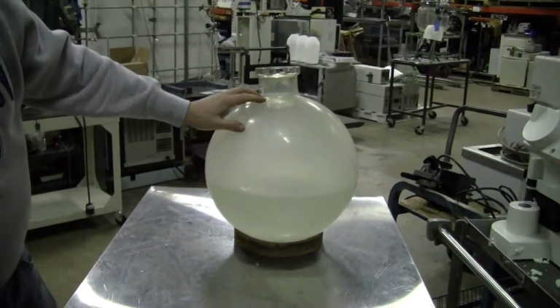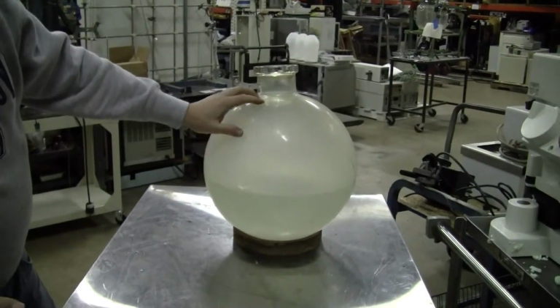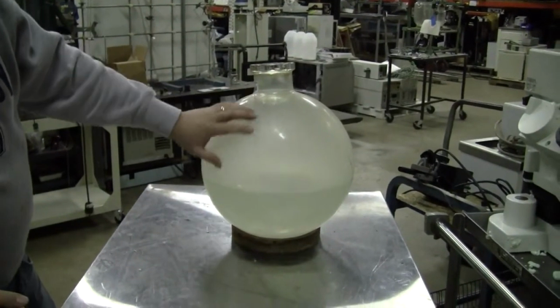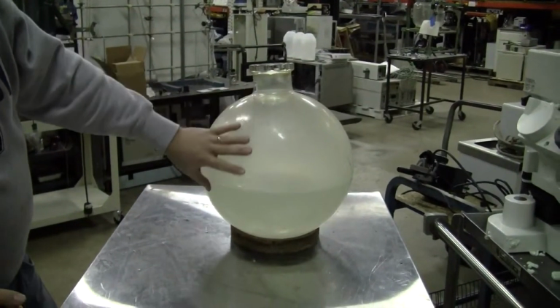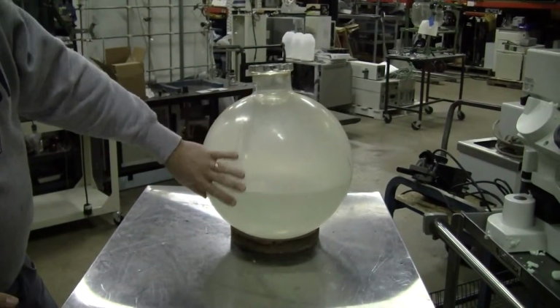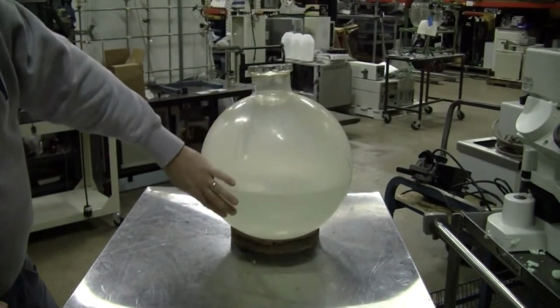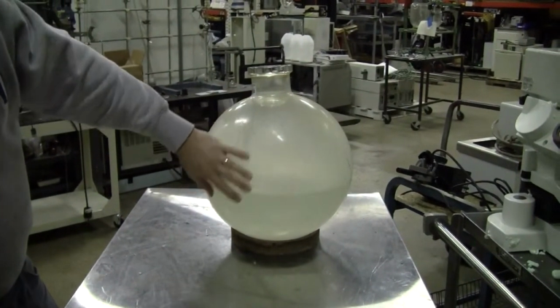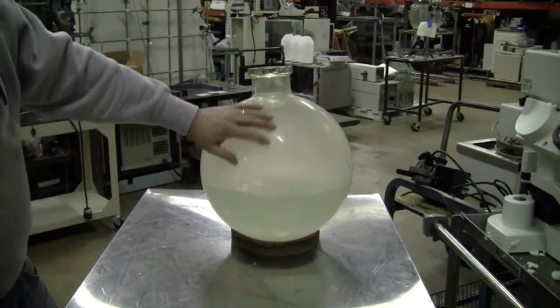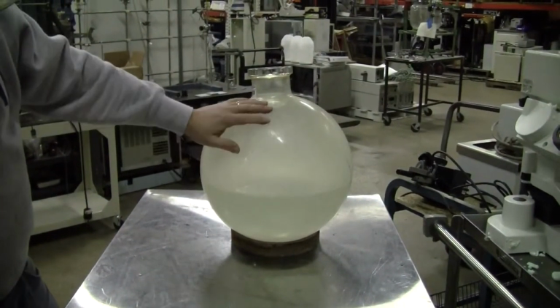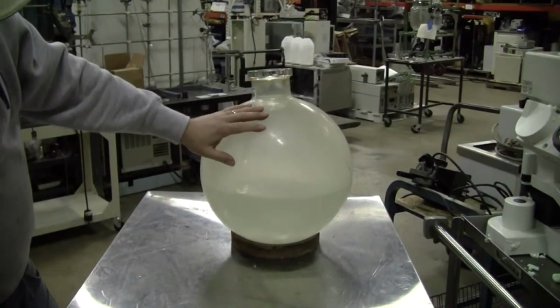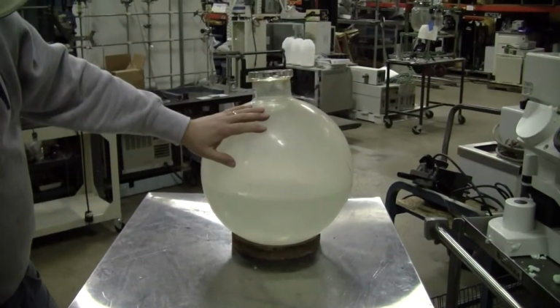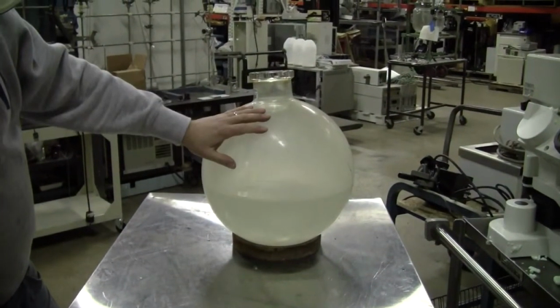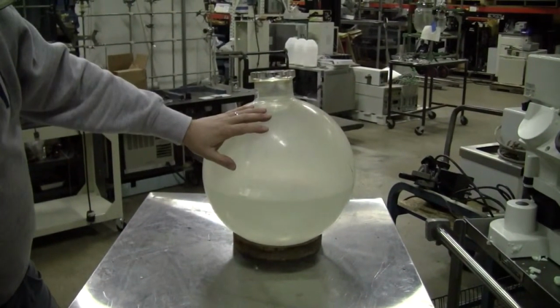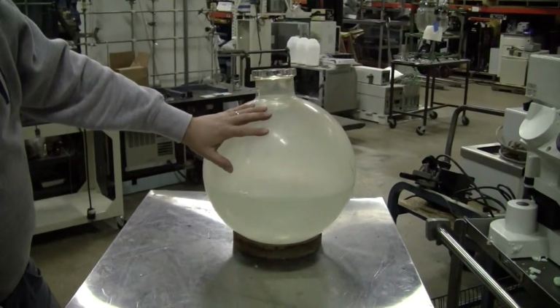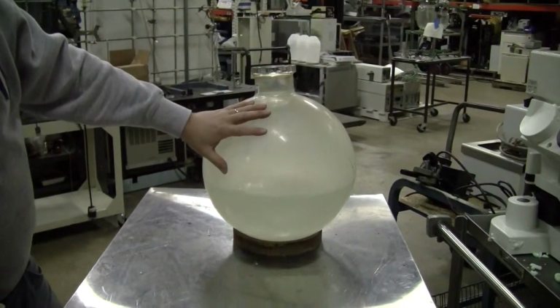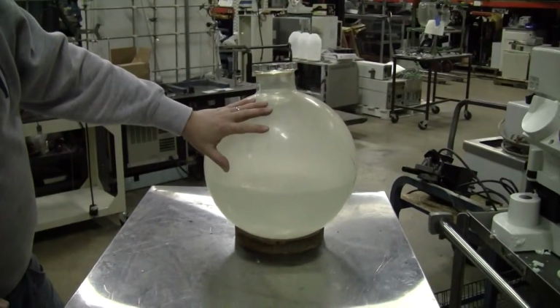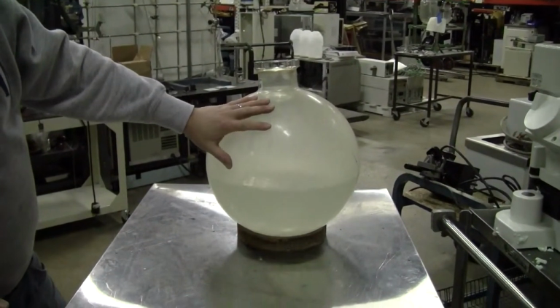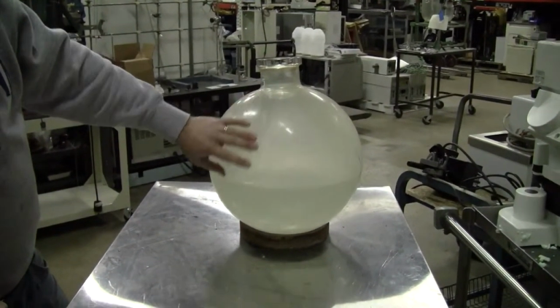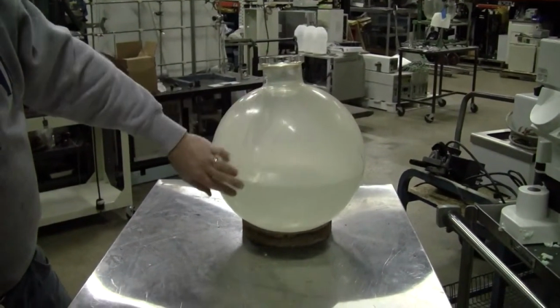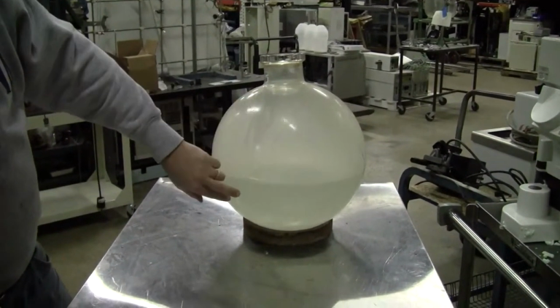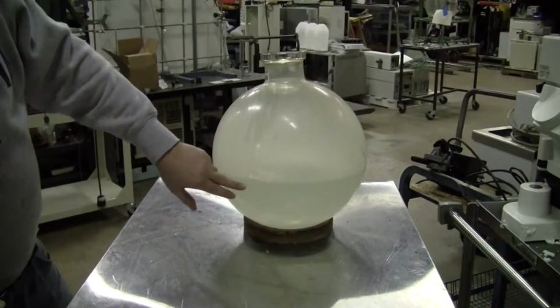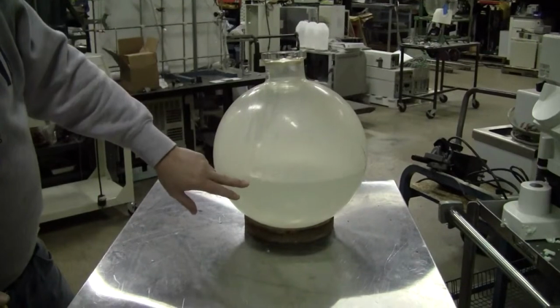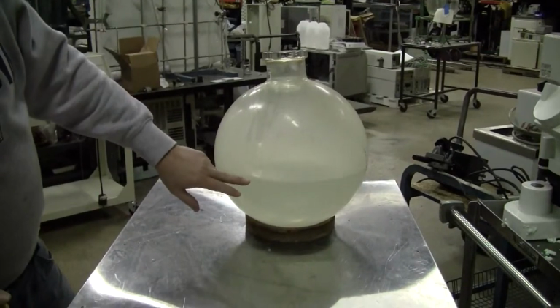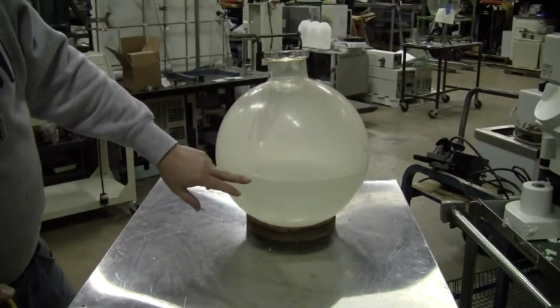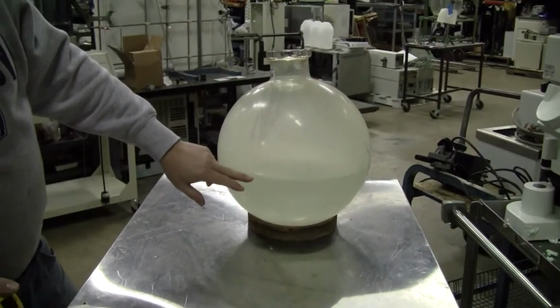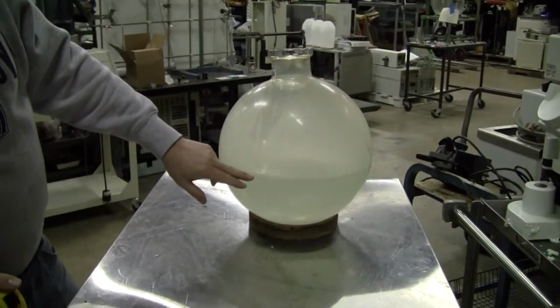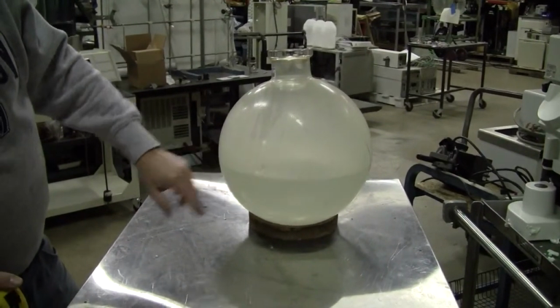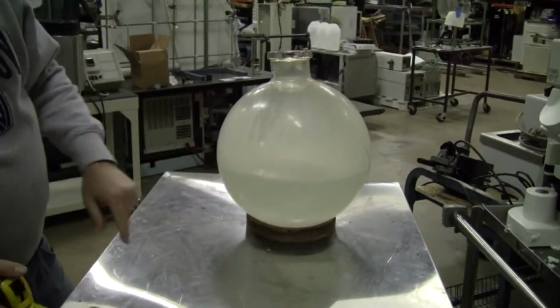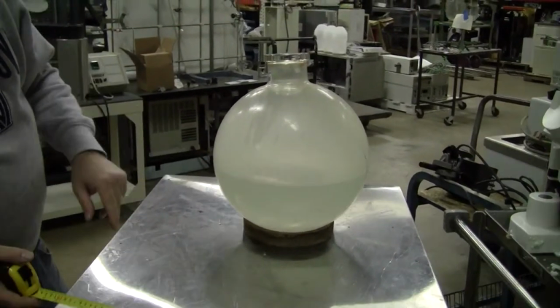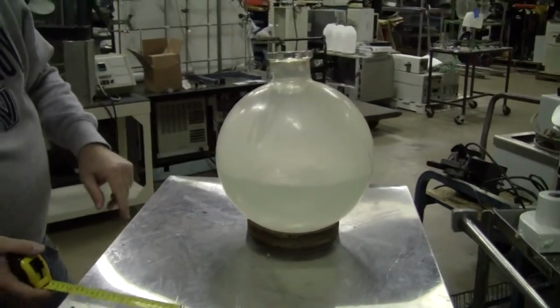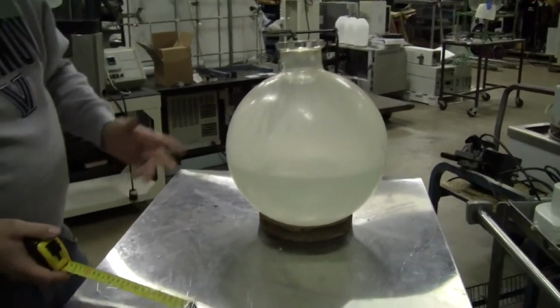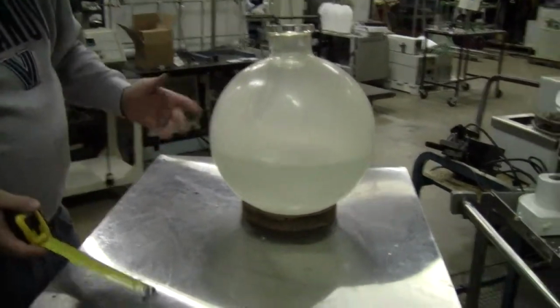This is the protective coating on the outside. We have a 10 liter mark here — it's halfway.